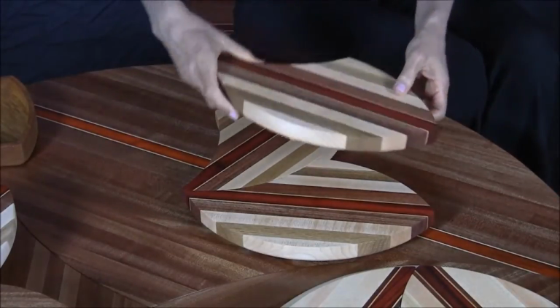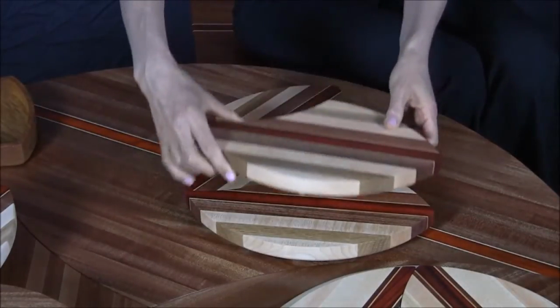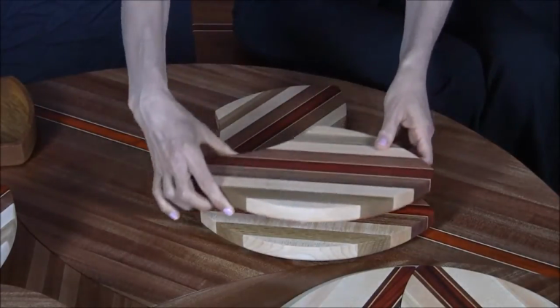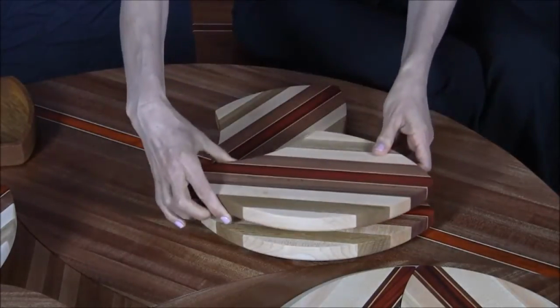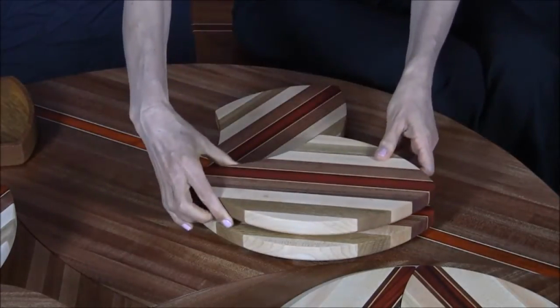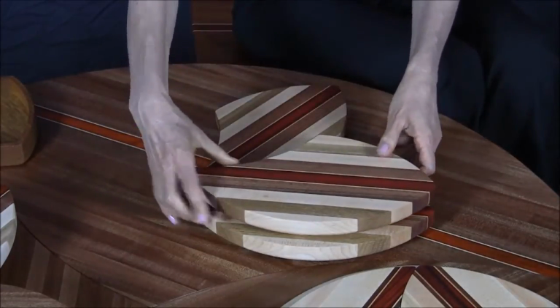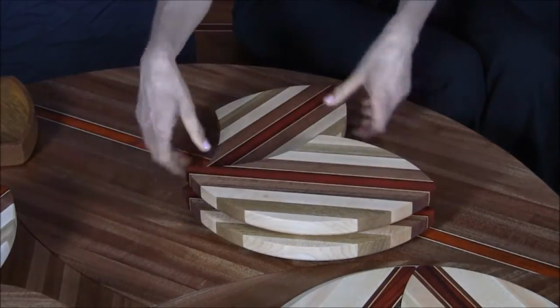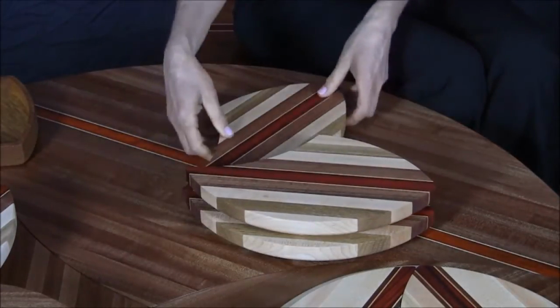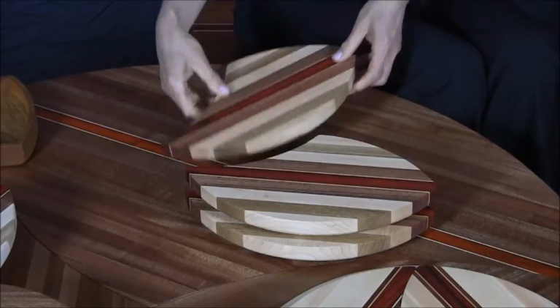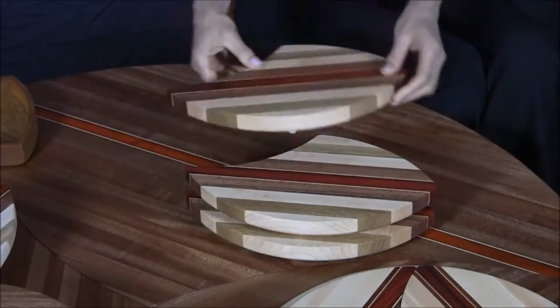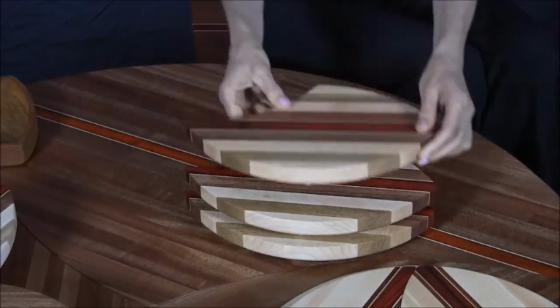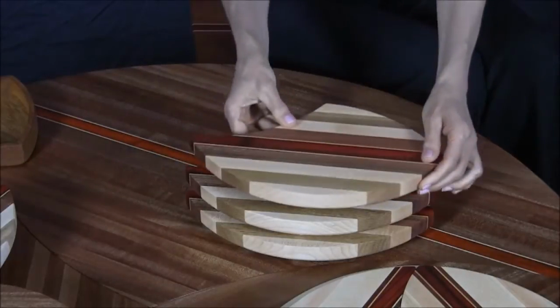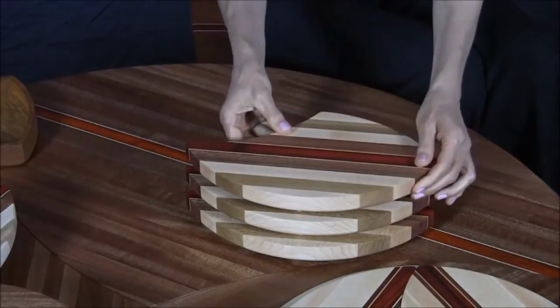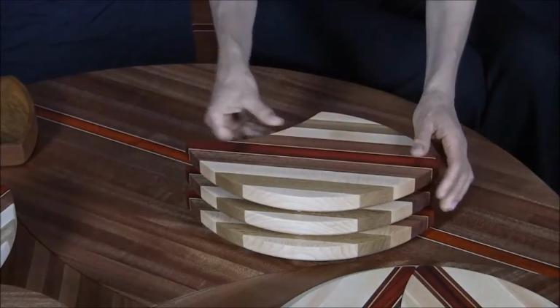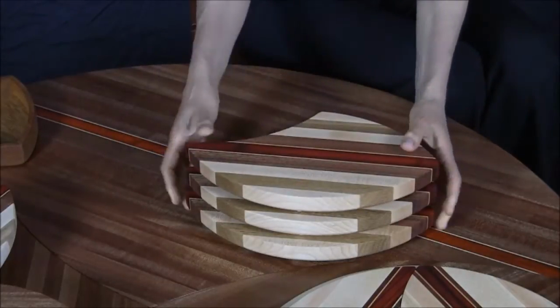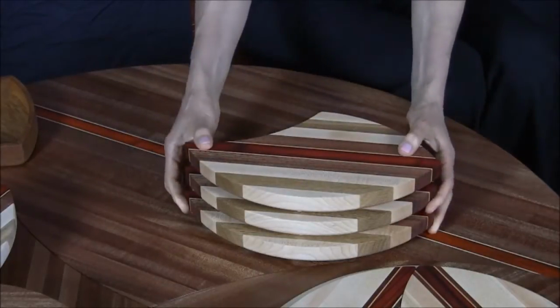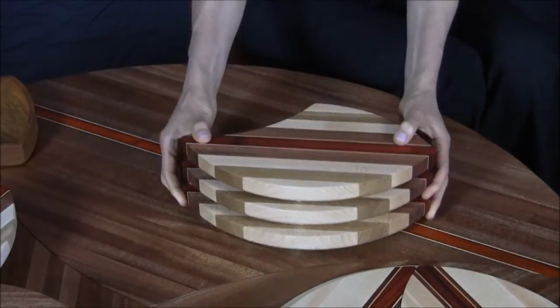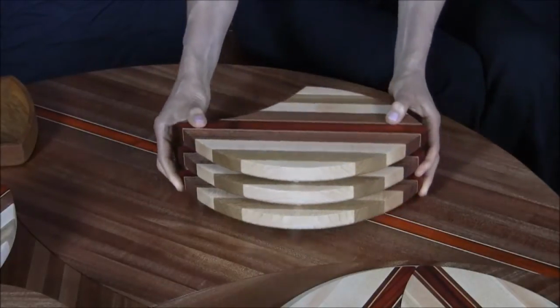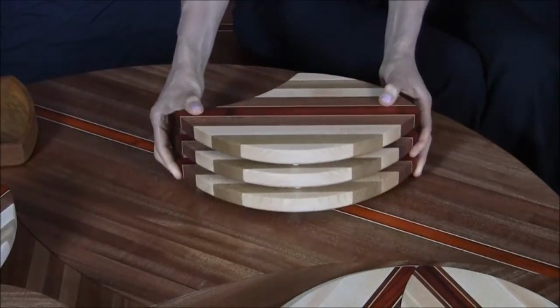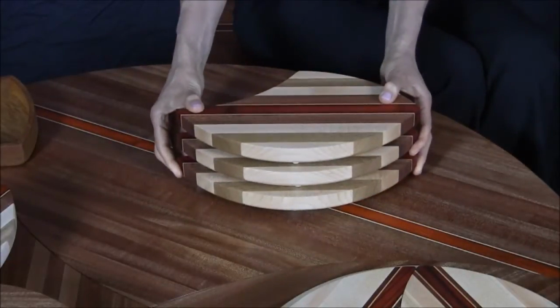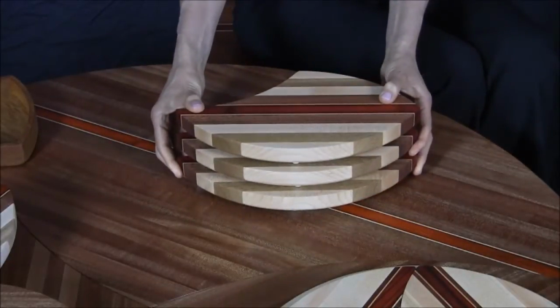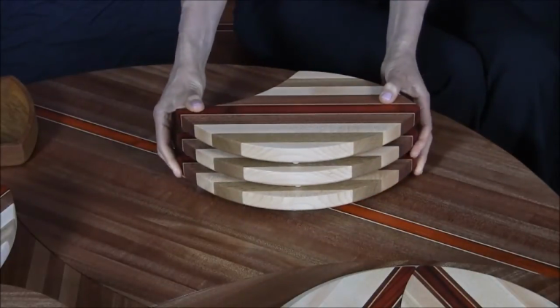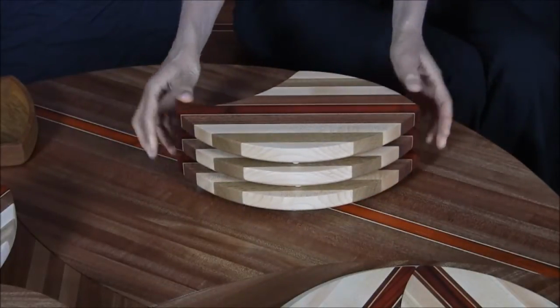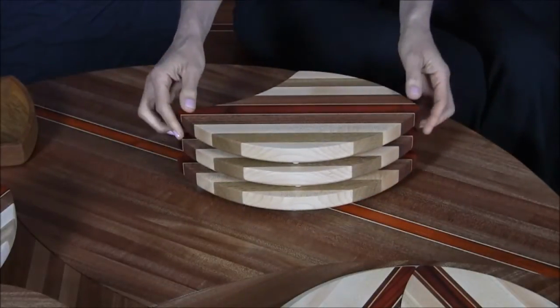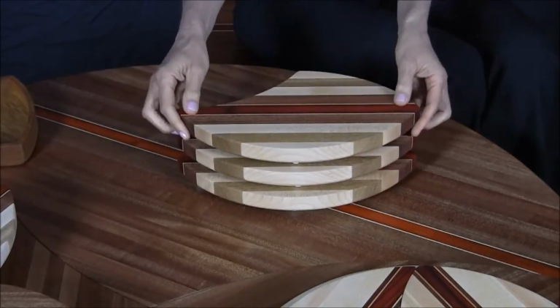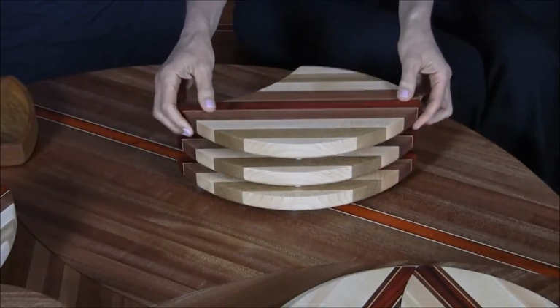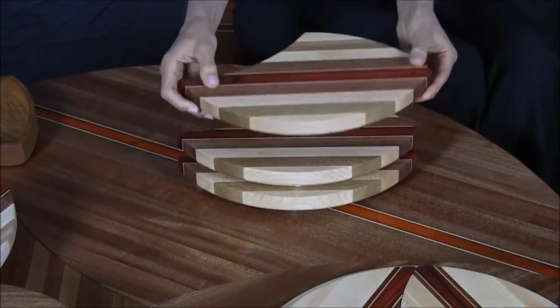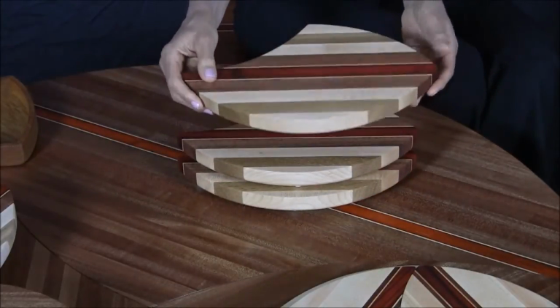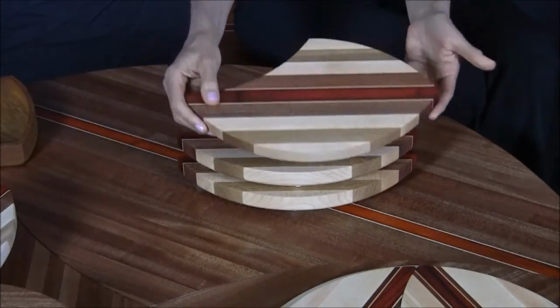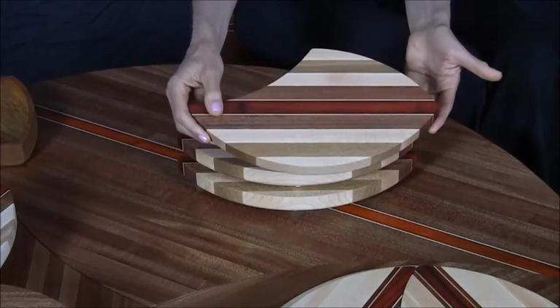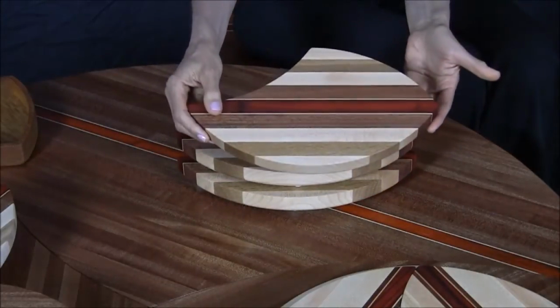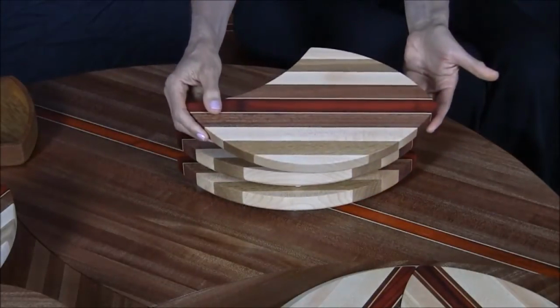They stack nicely and don't take up a lot of space on your counter. If you need a small cutting board, you can just grab one.